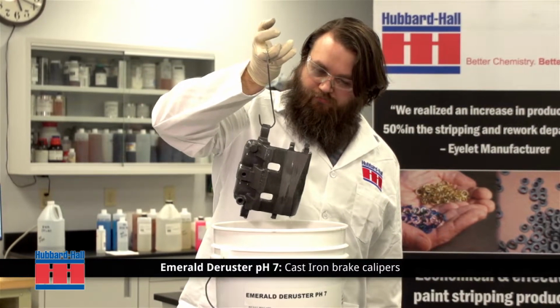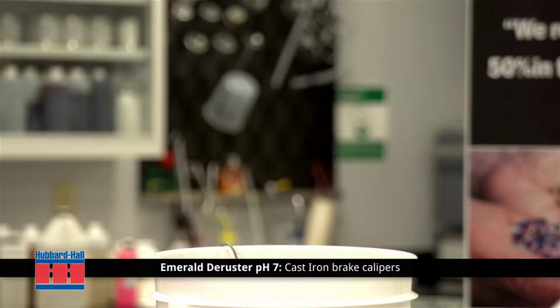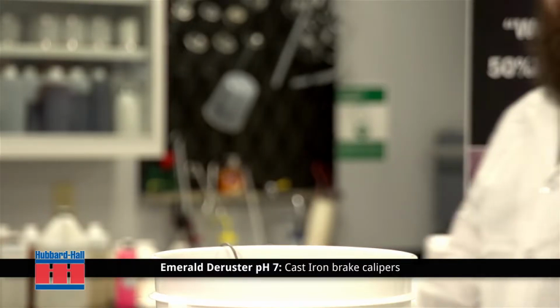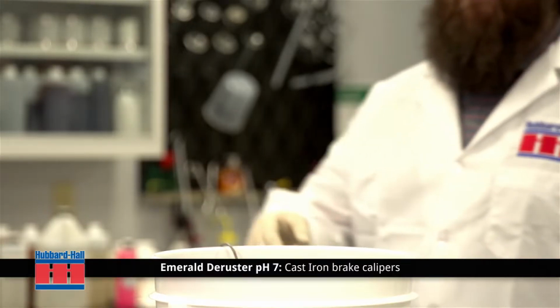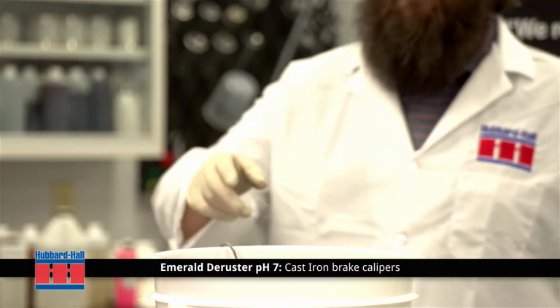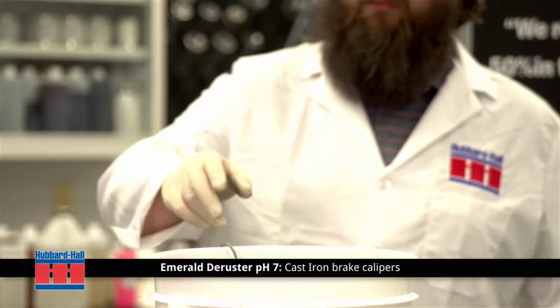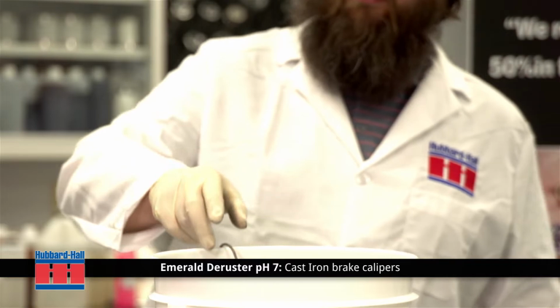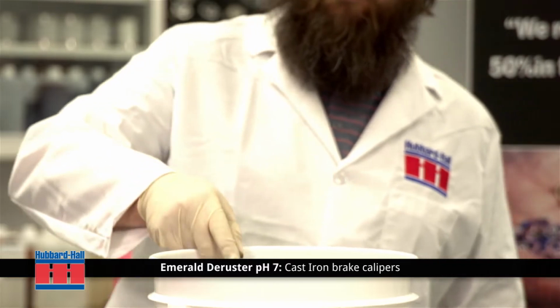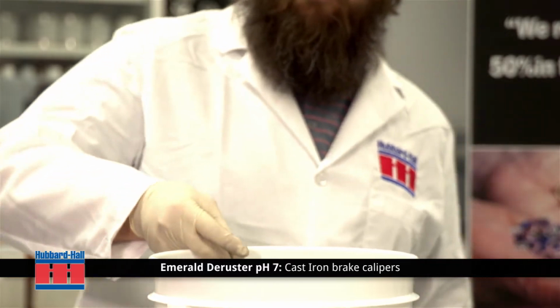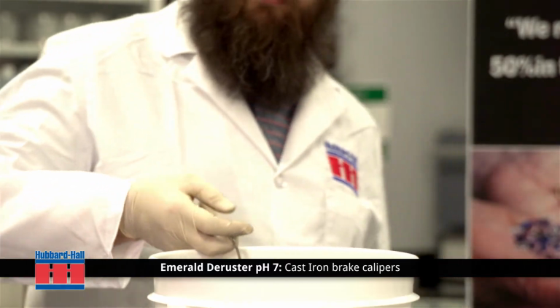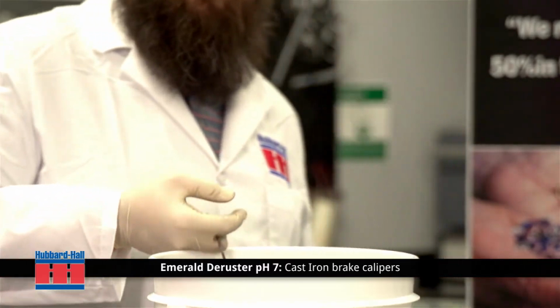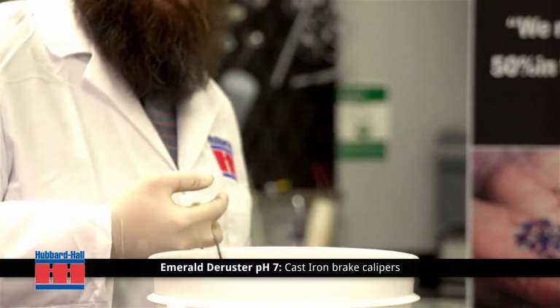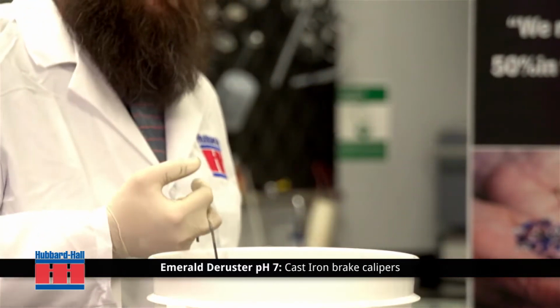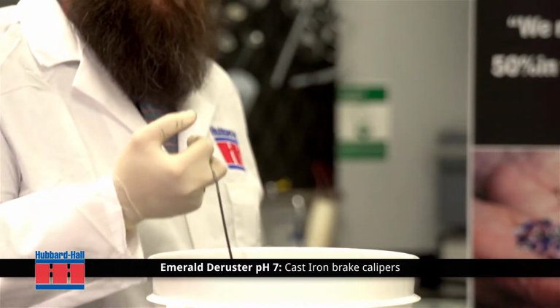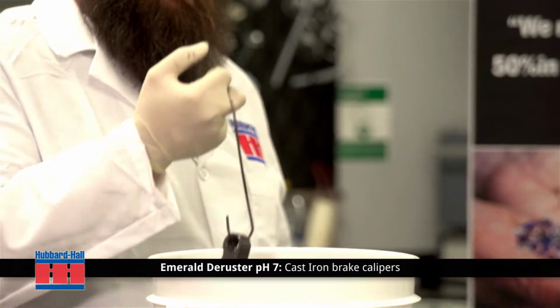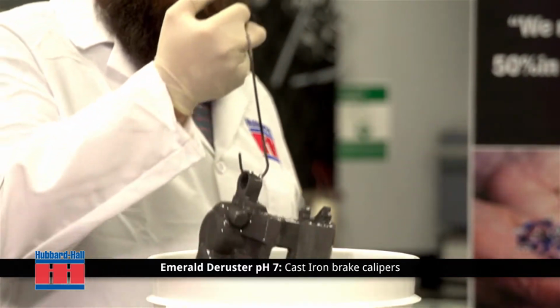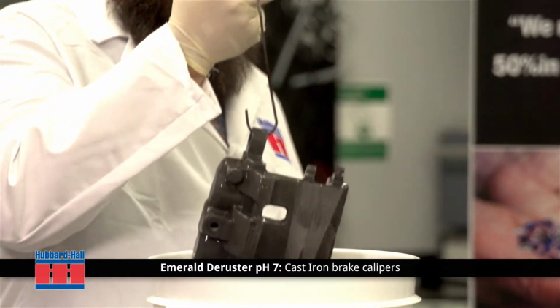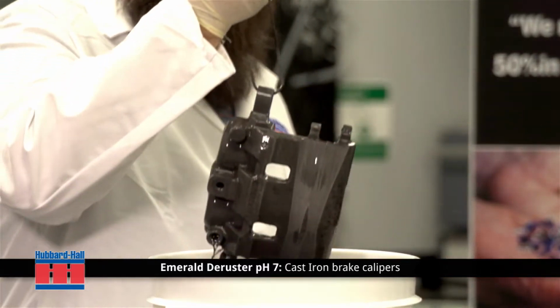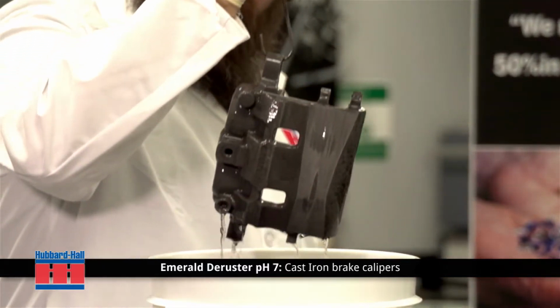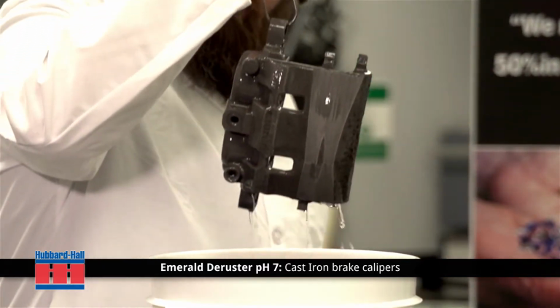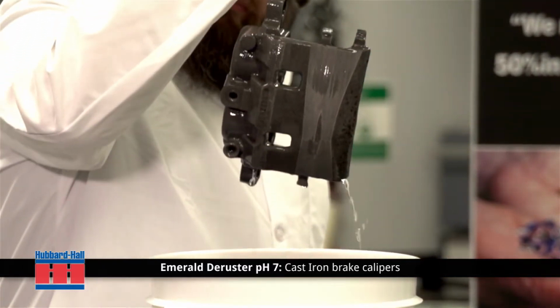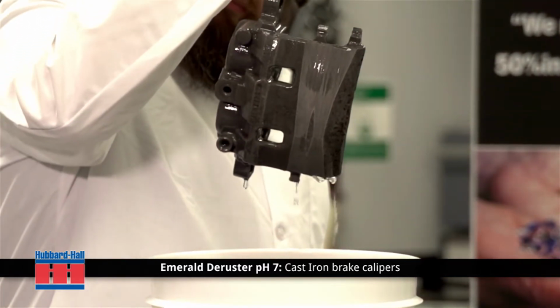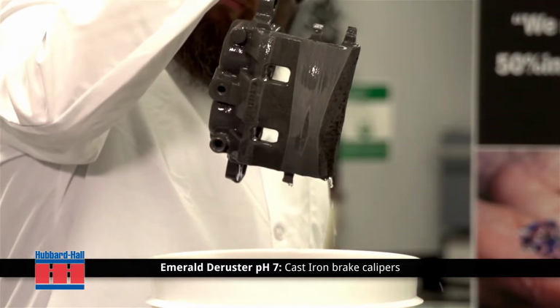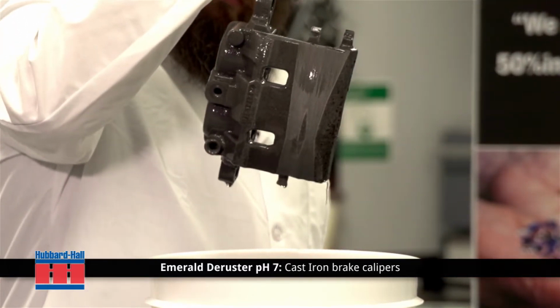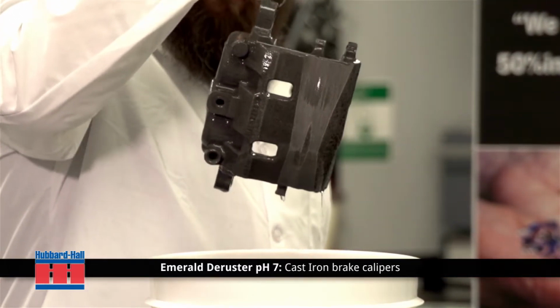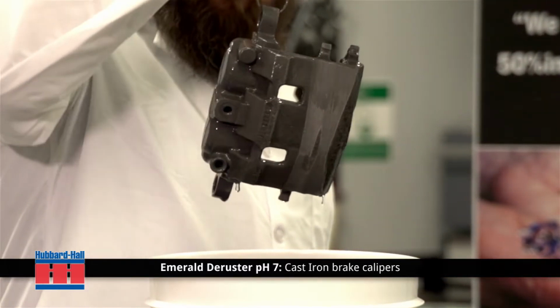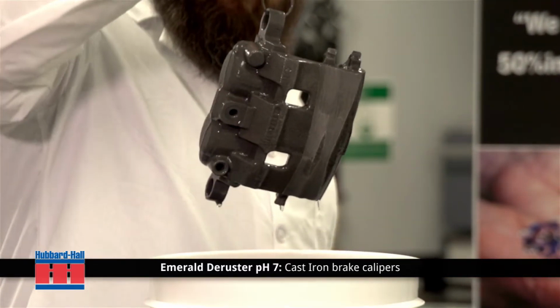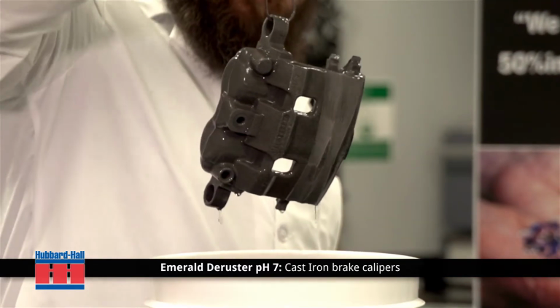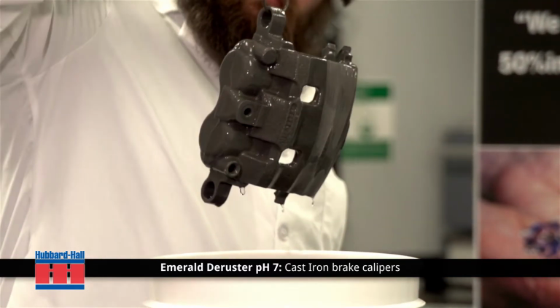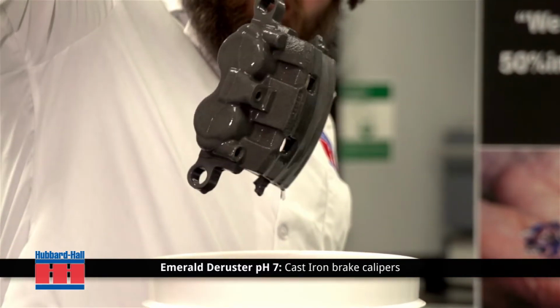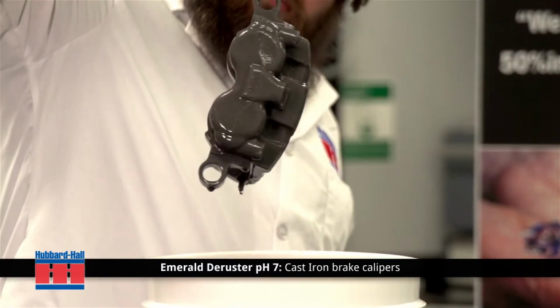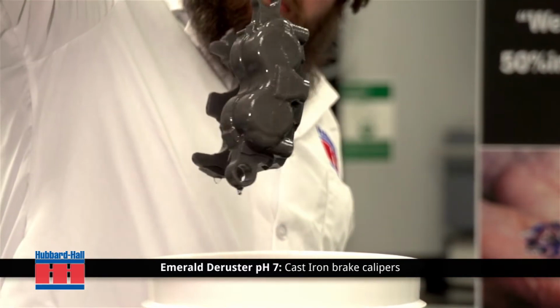The rust removal time can be sped up by adding heating coils to a carbon steel tank and heating it up to 190 degrees Fahrenheit.